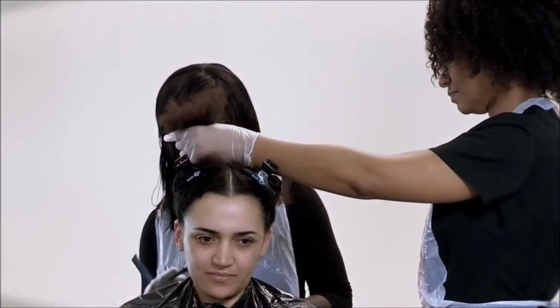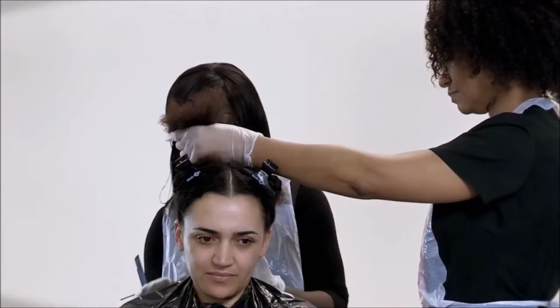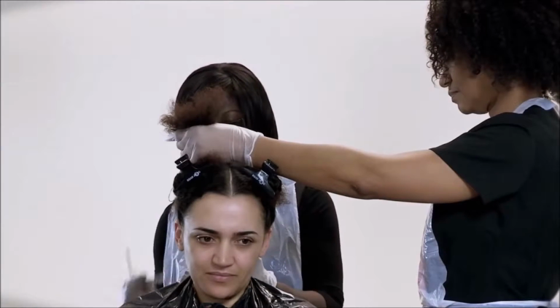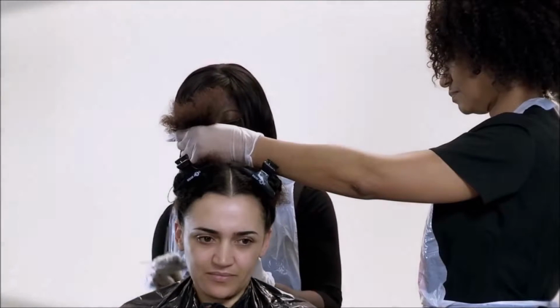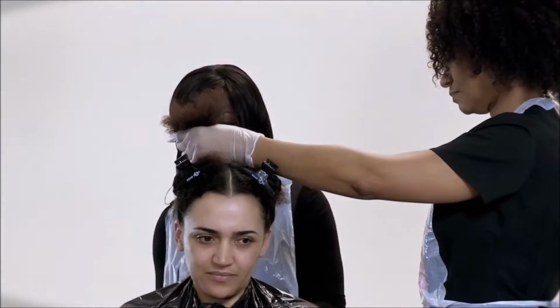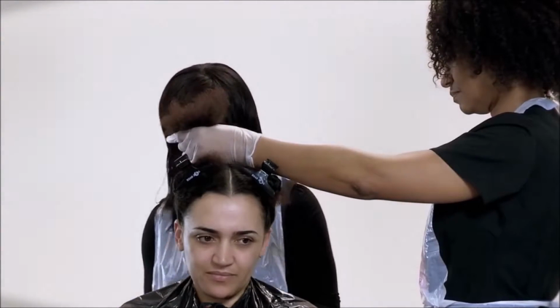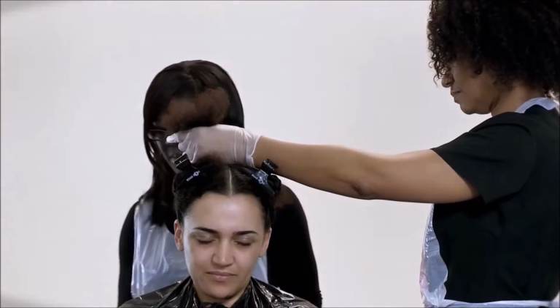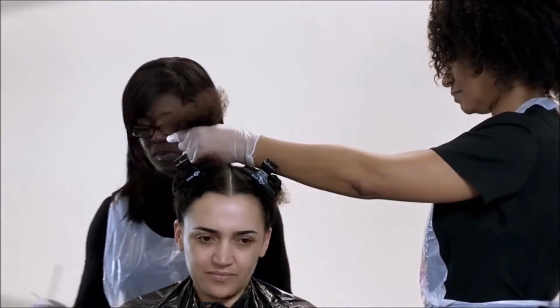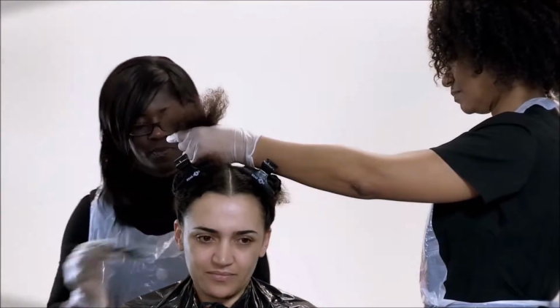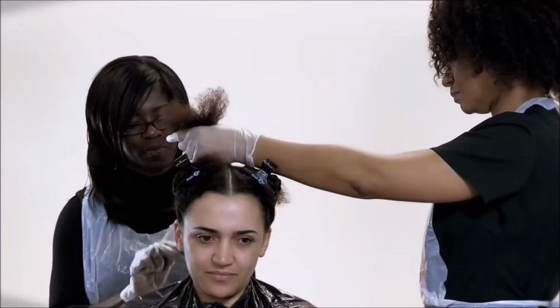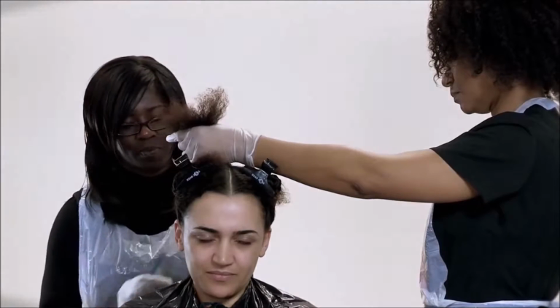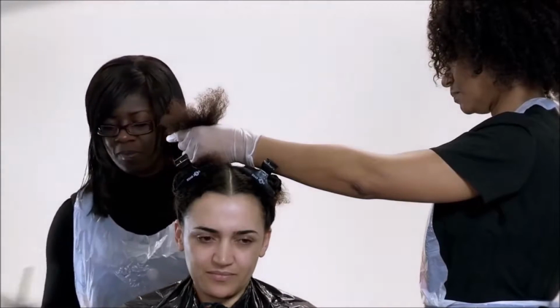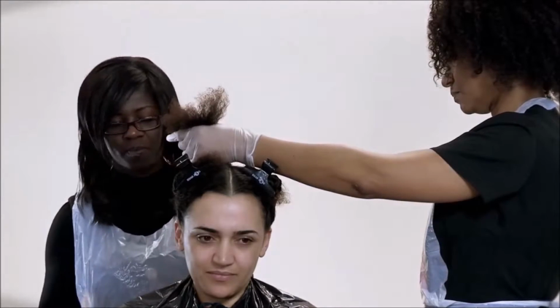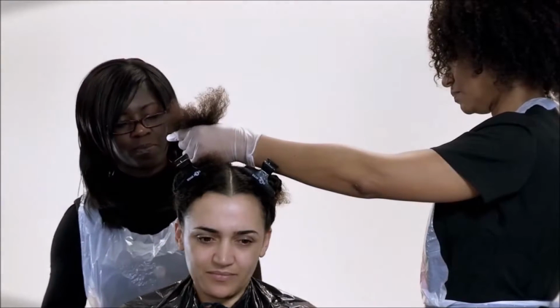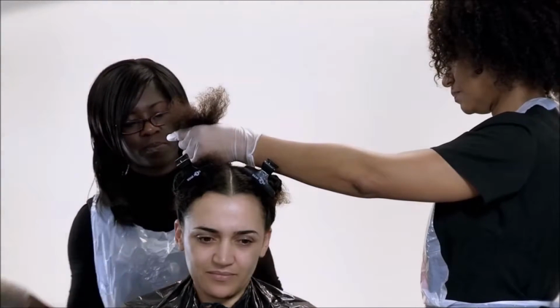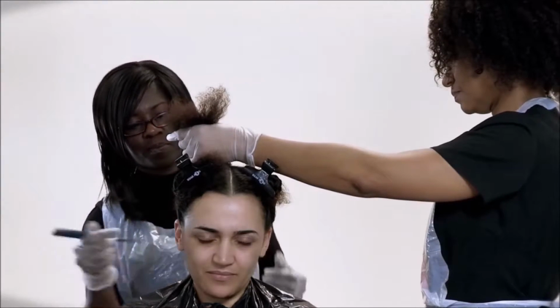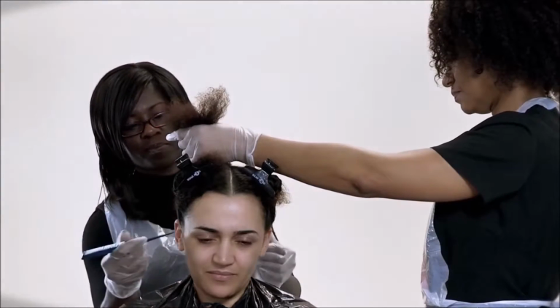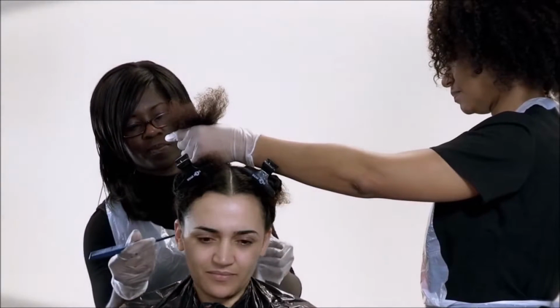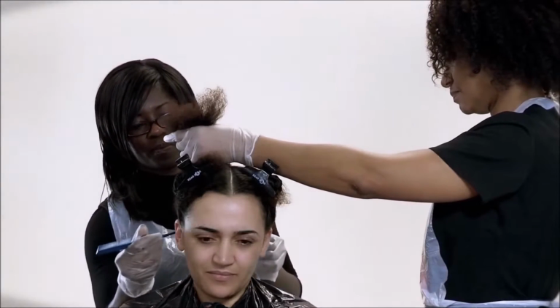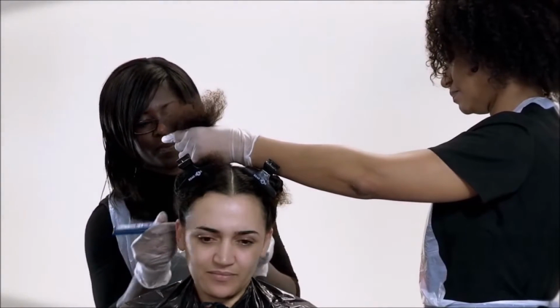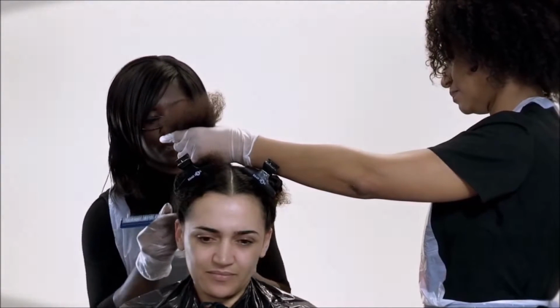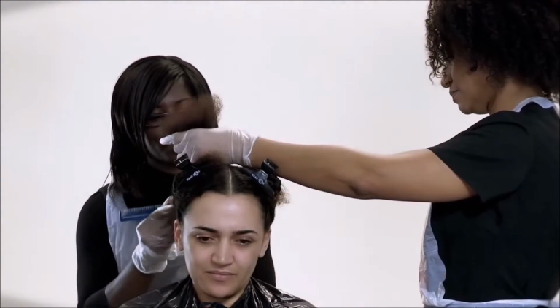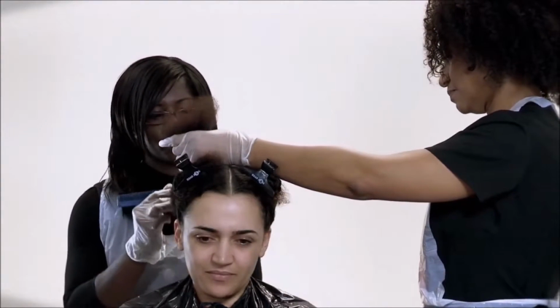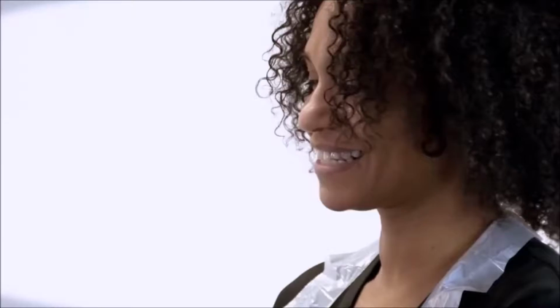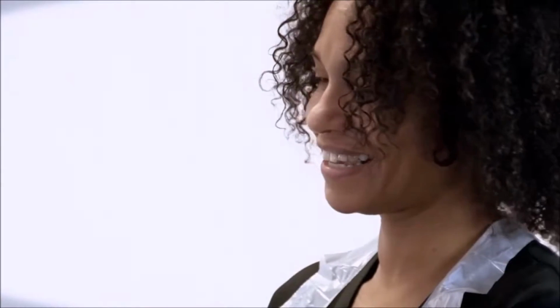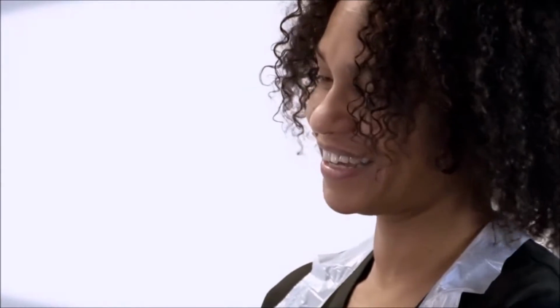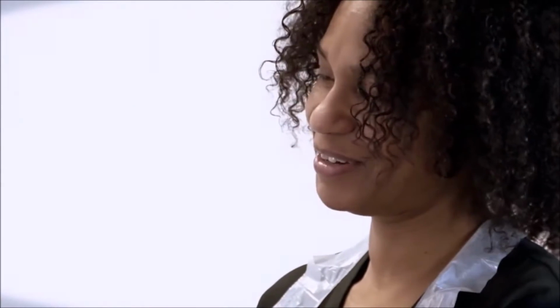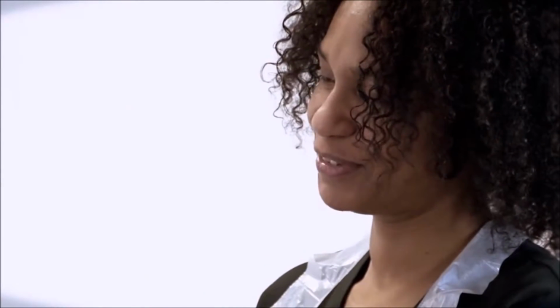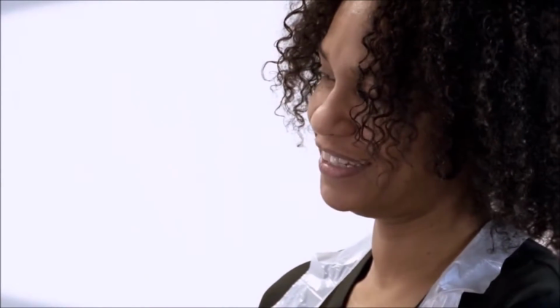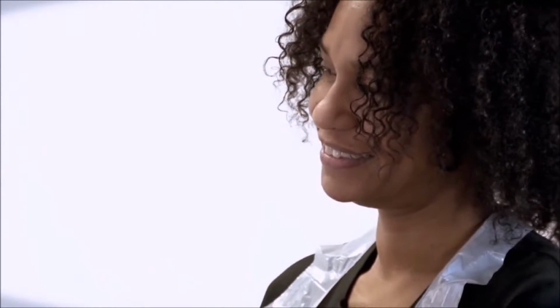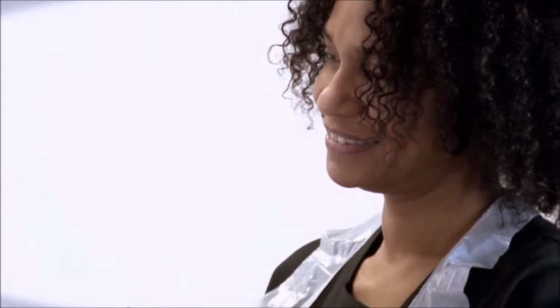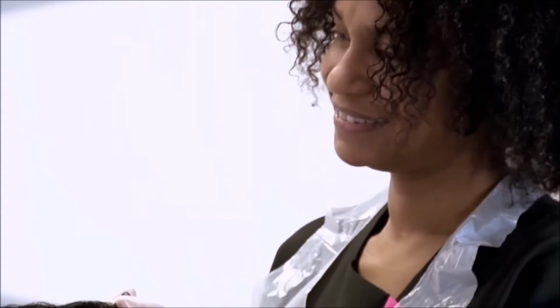Be on hand to assist the stylist in any way they need. This will vary from stylist to stylist, so just ask.